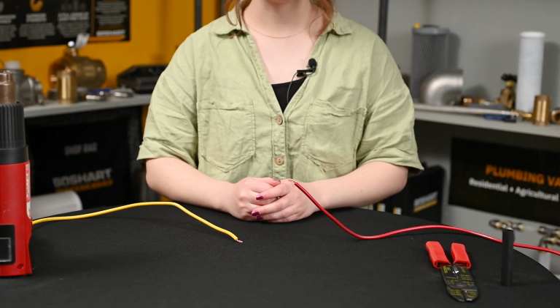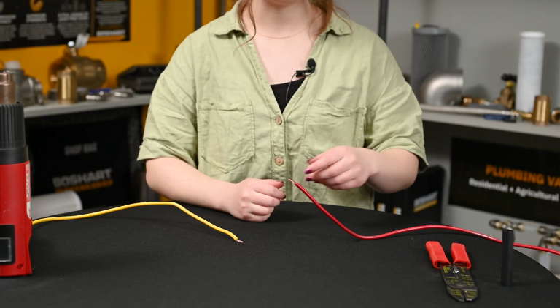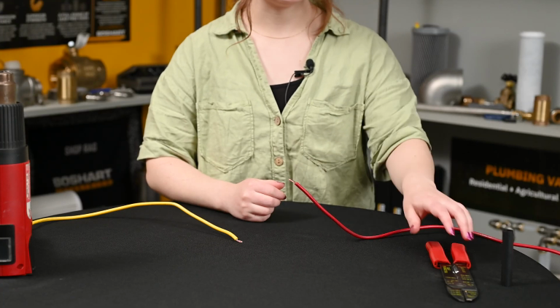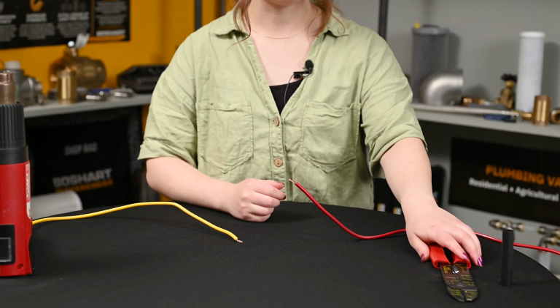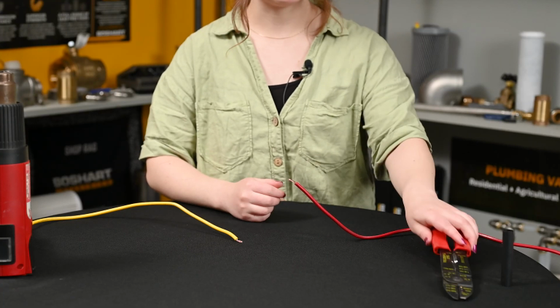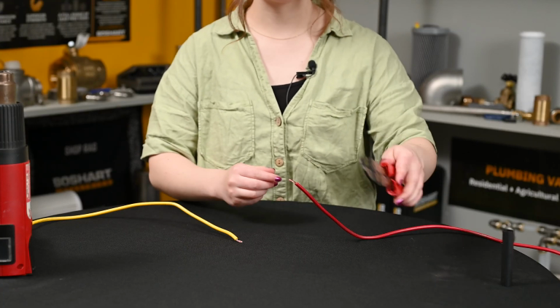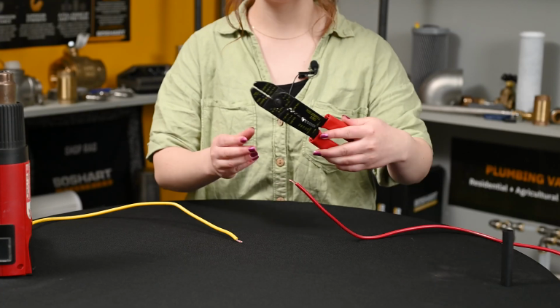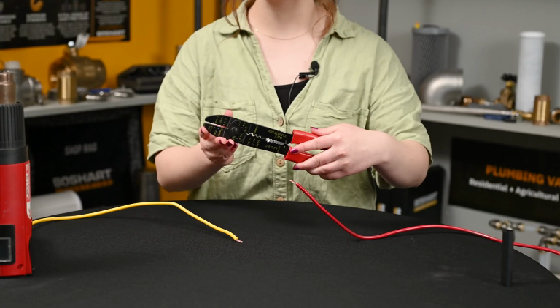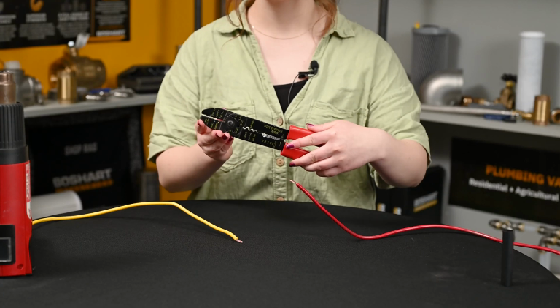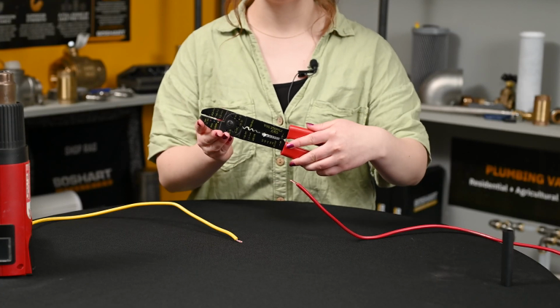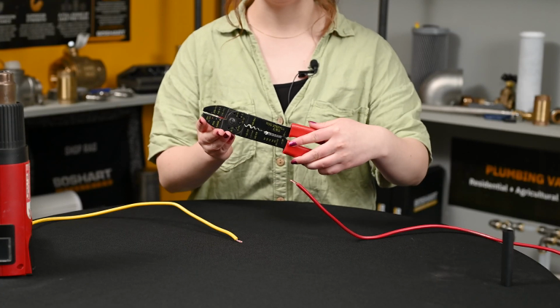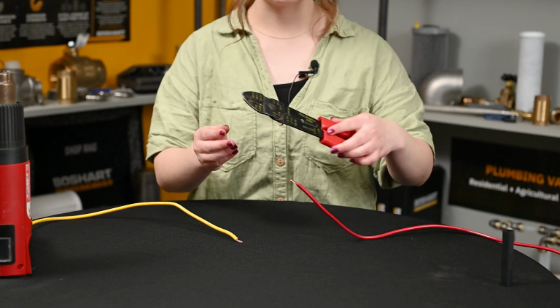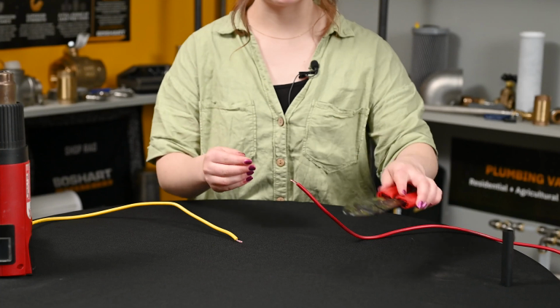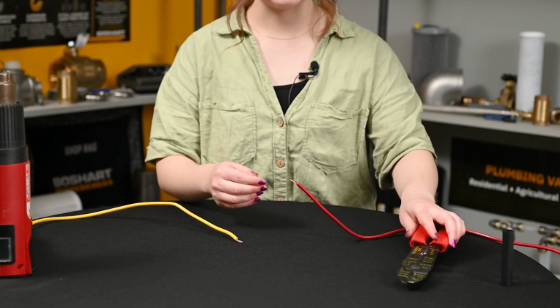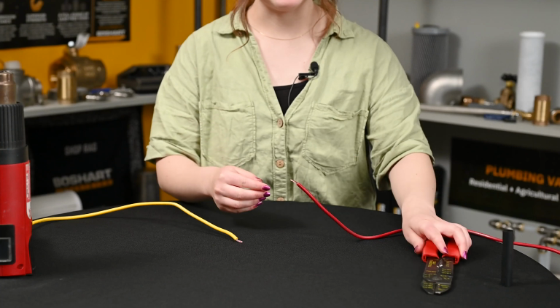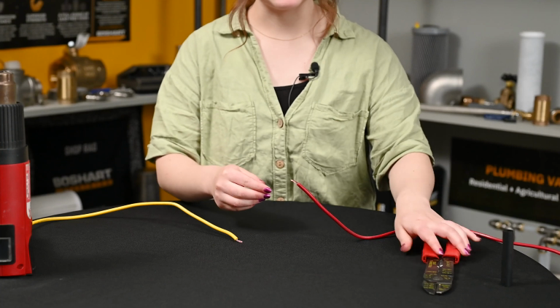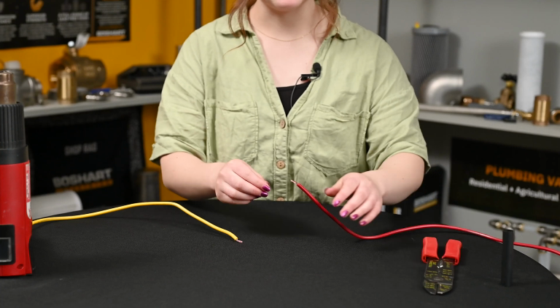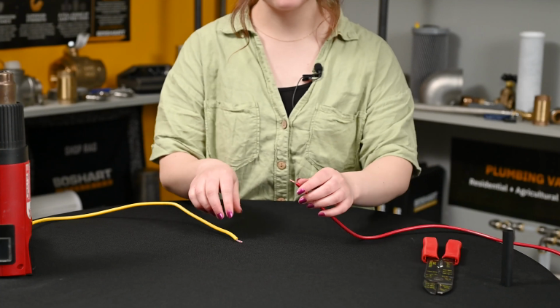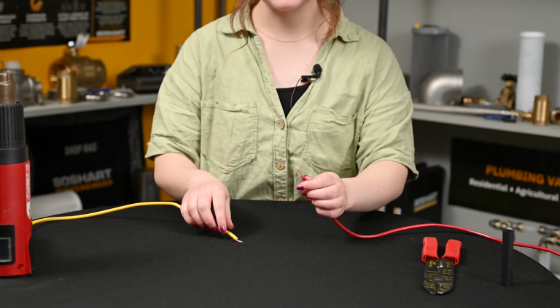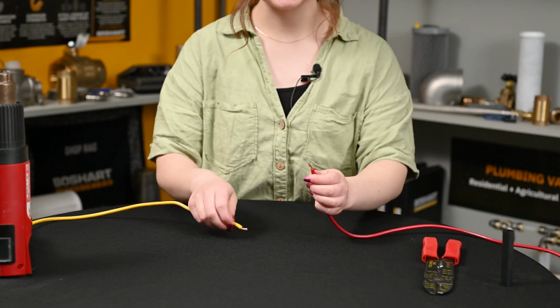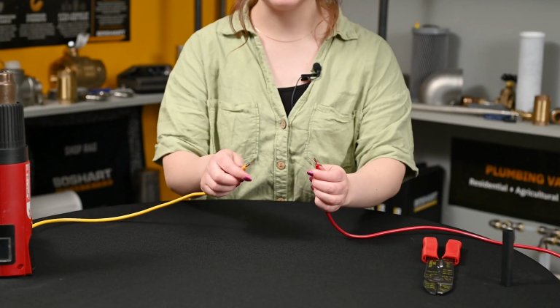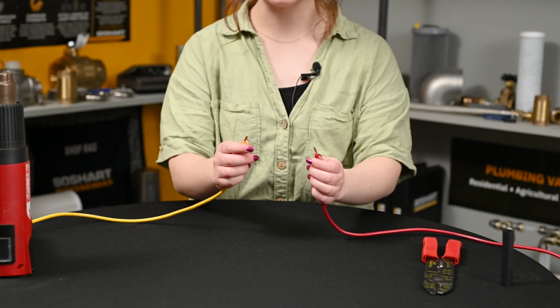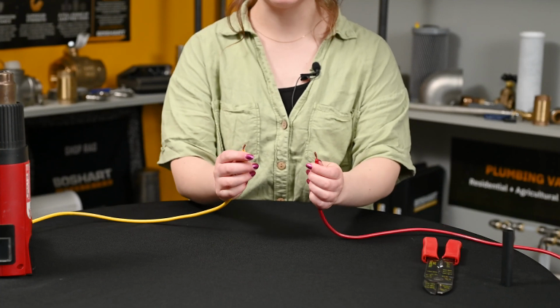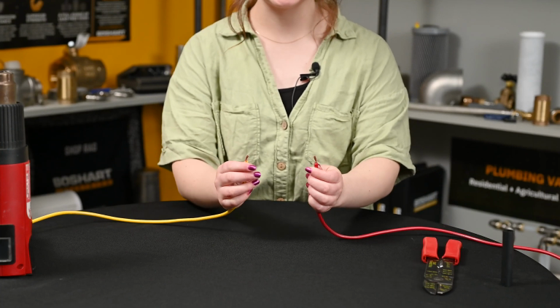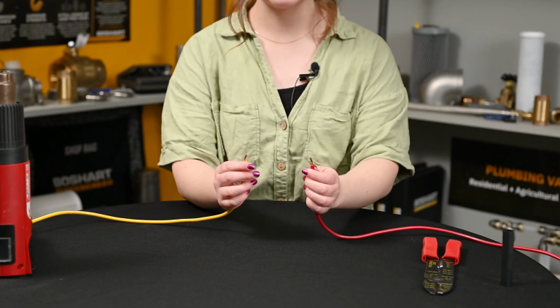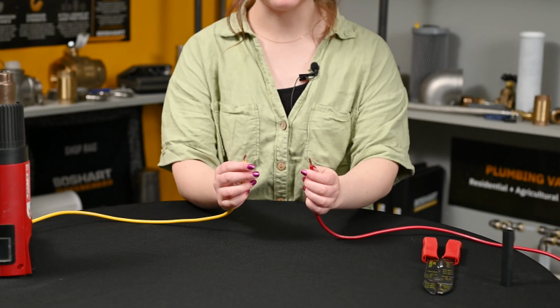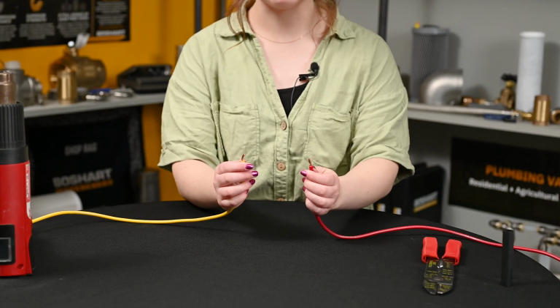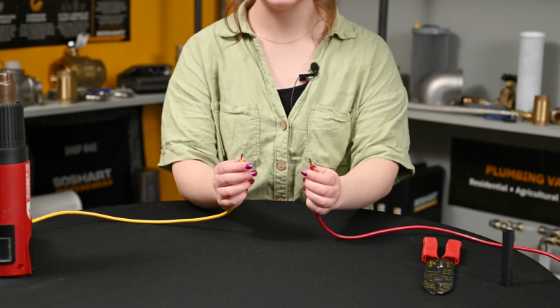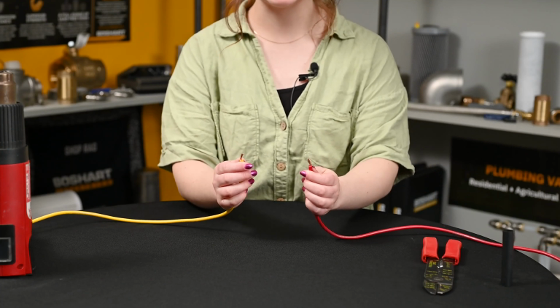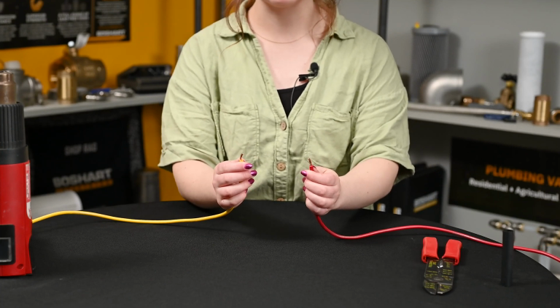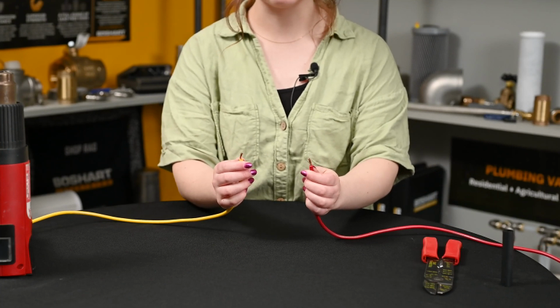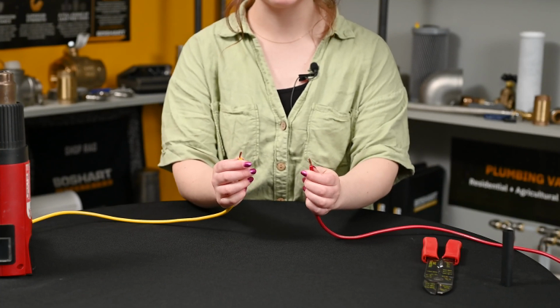First, you'll want to take your wire strippers and strip about a quarter inch of insulation off each end of your wire.